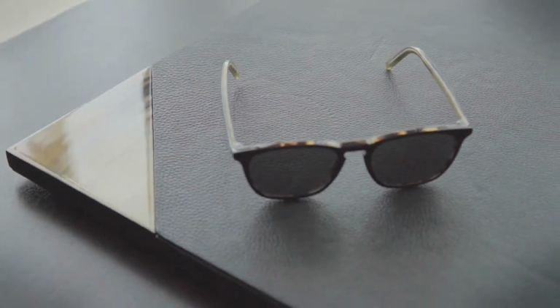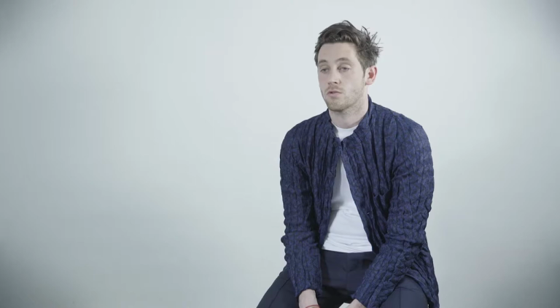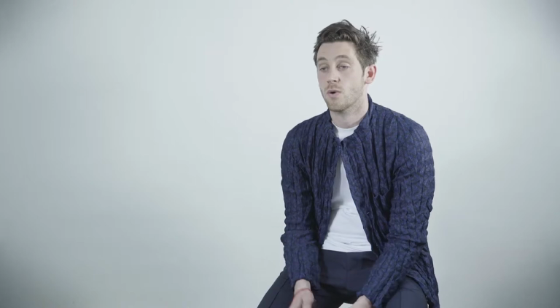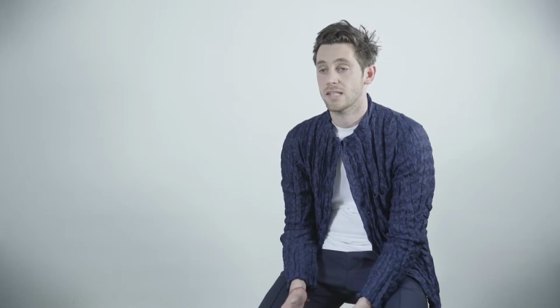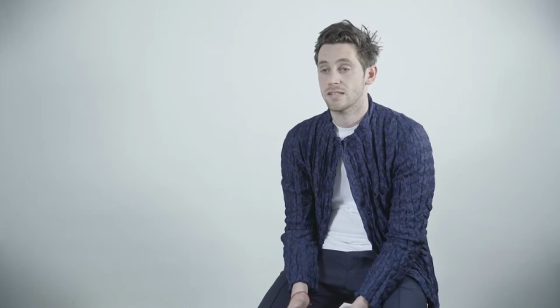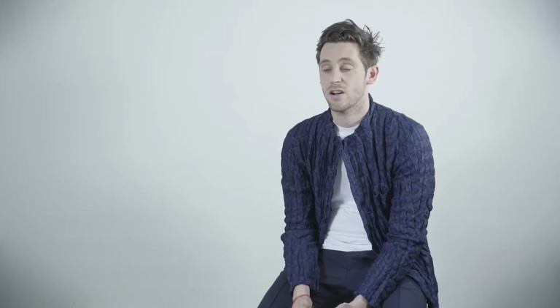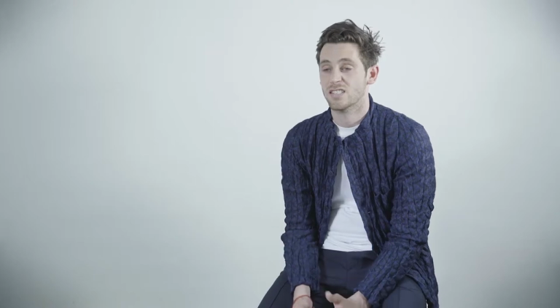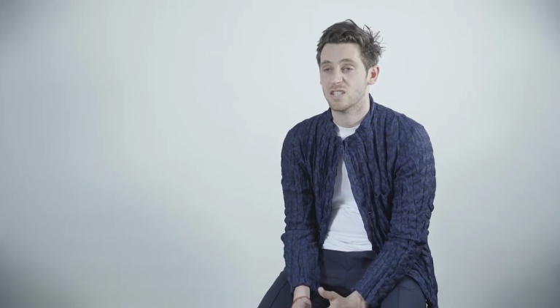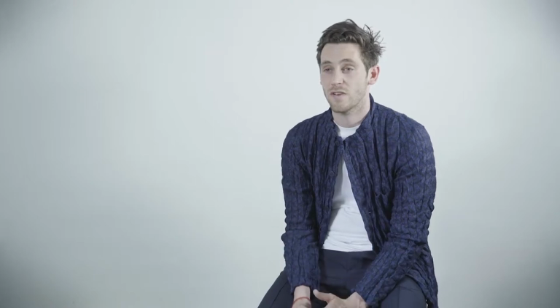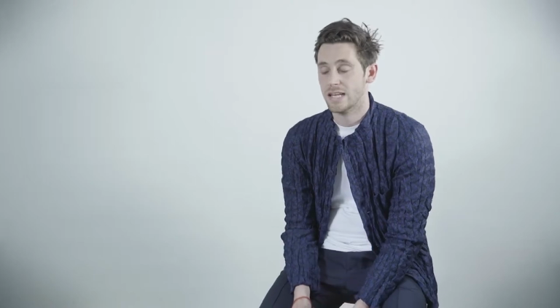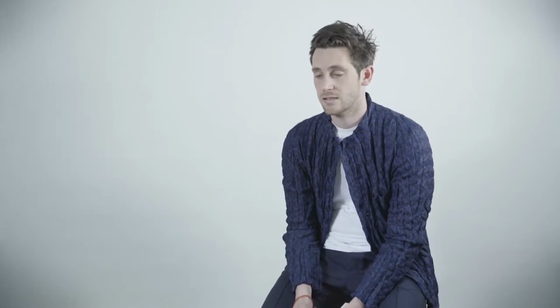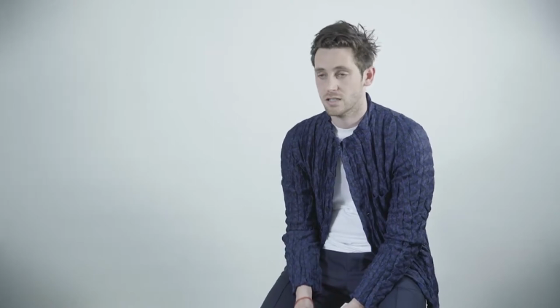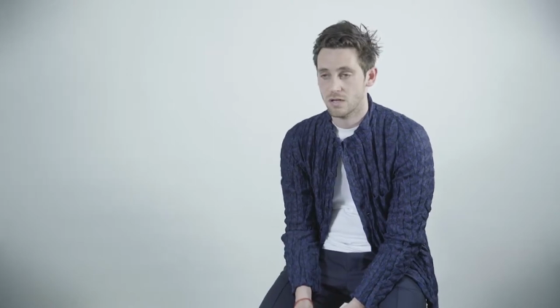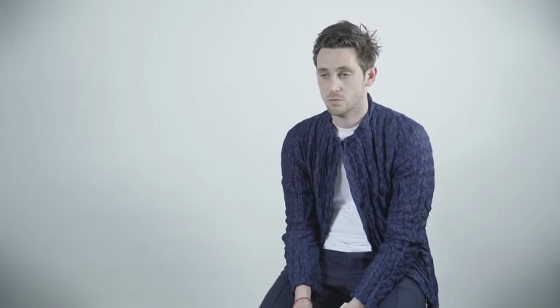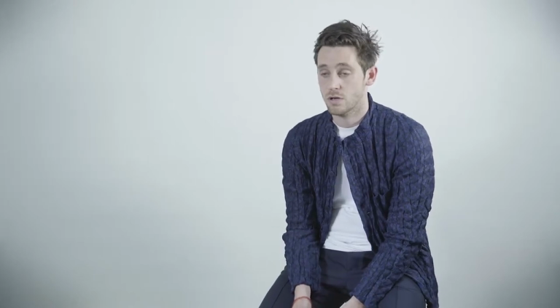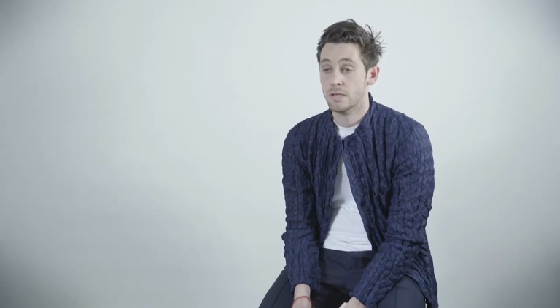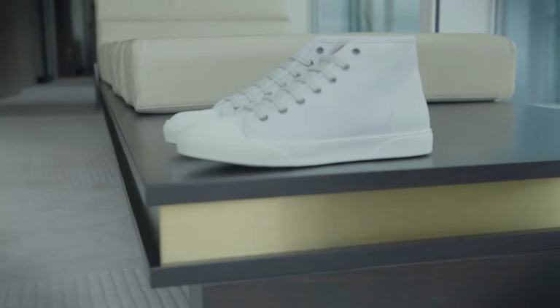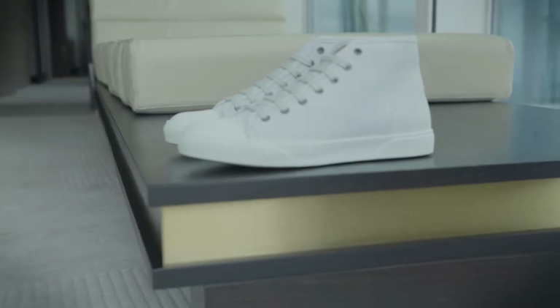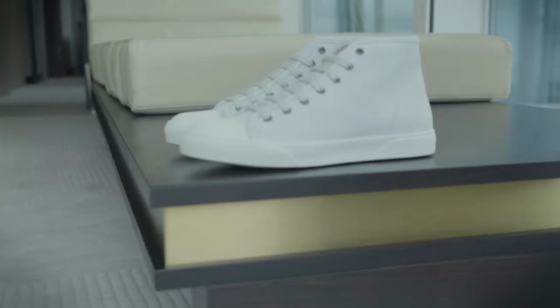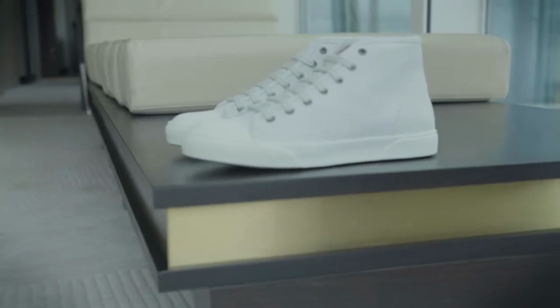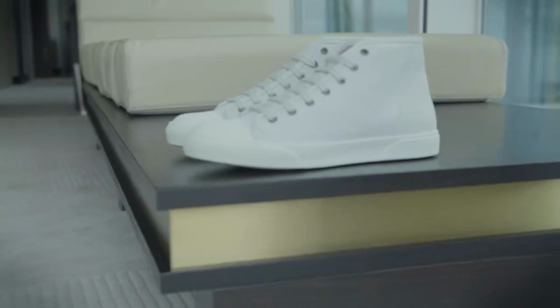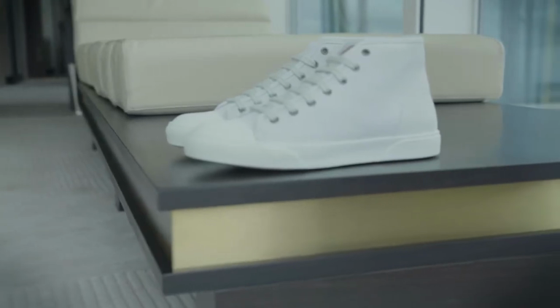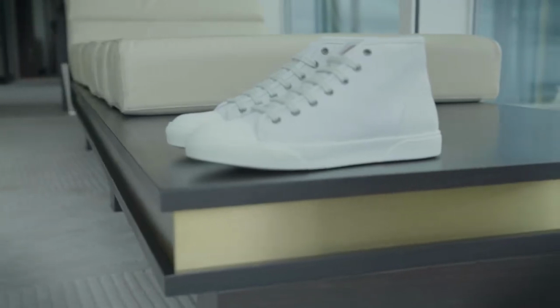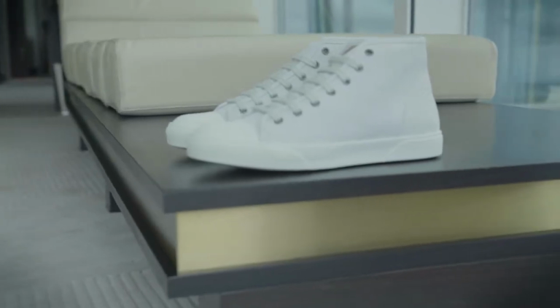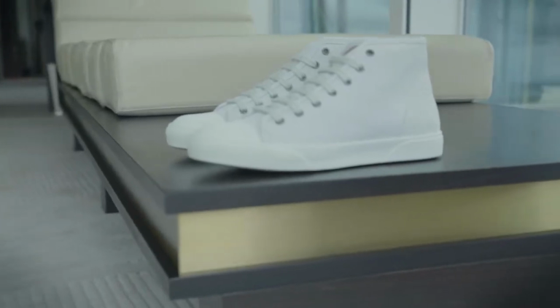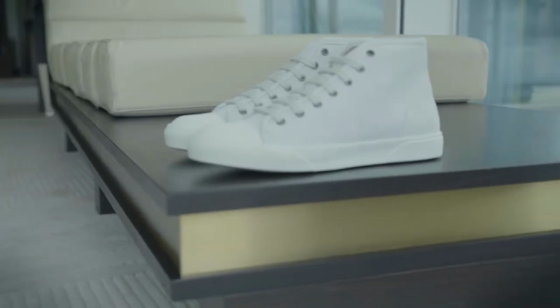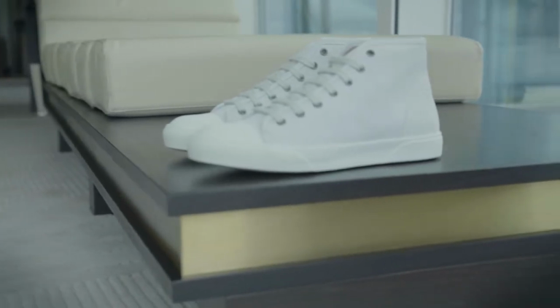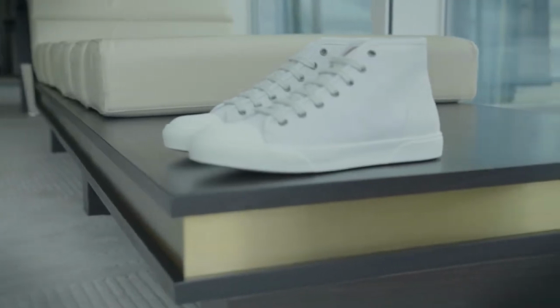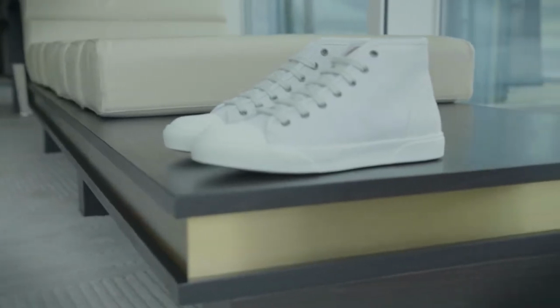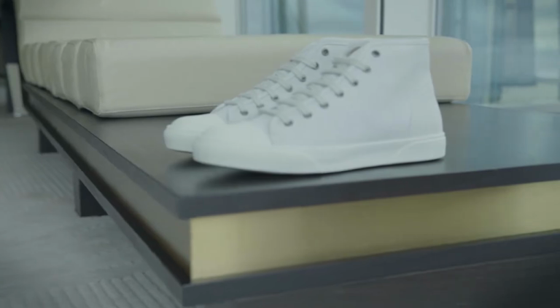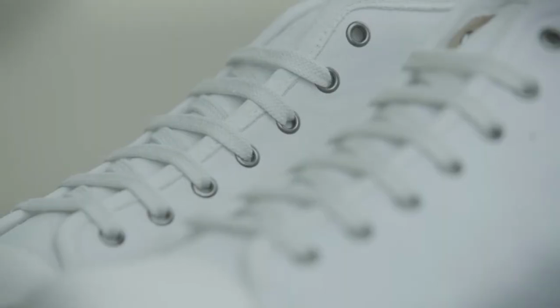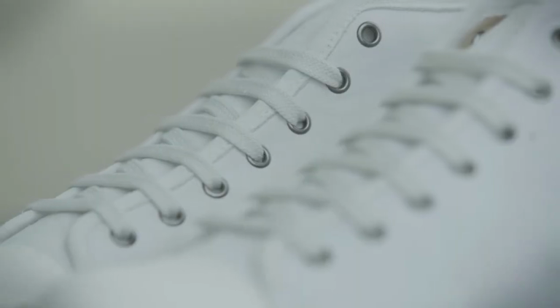Great white sneakers are an essential for any stylish man's wardrobe because they can be dressed up or down, making them perfect for a short trip away.